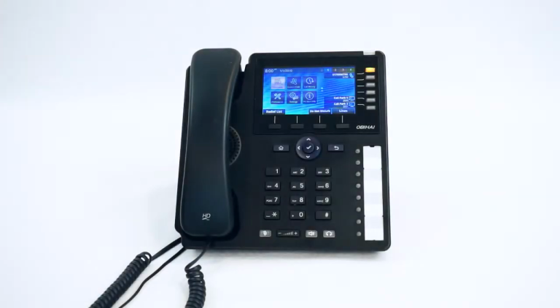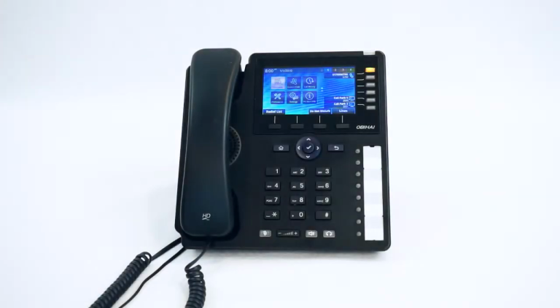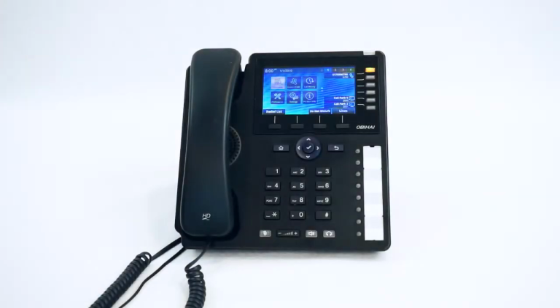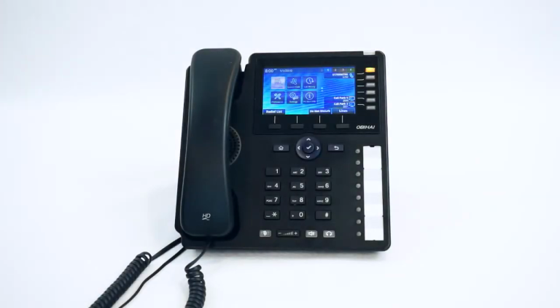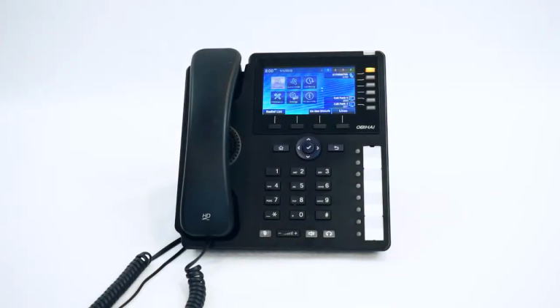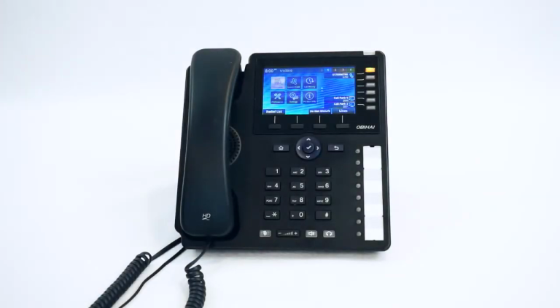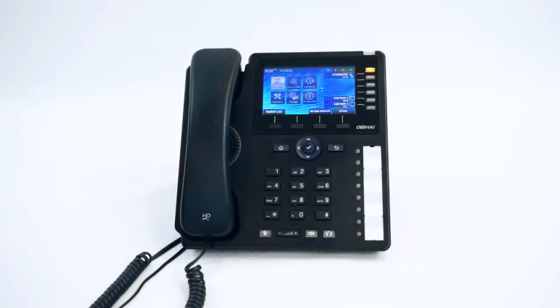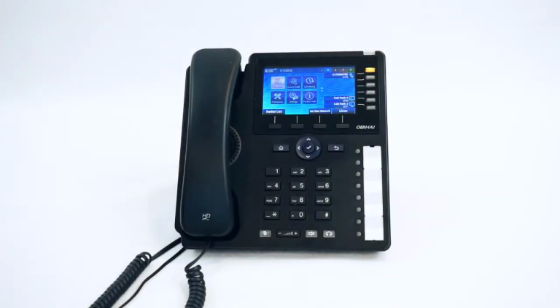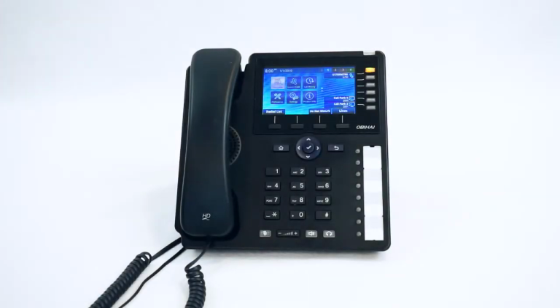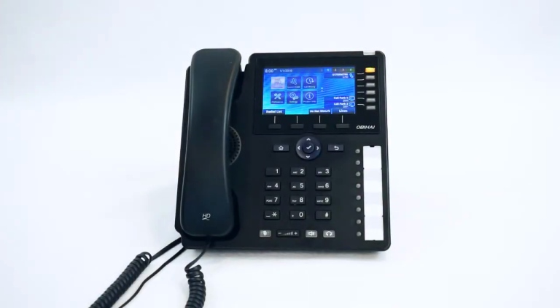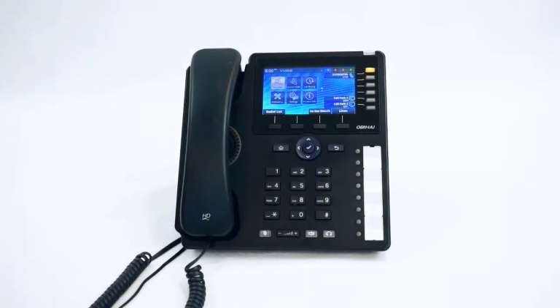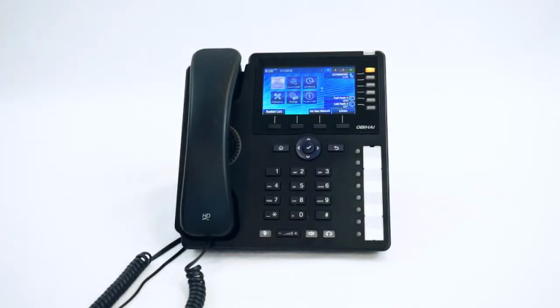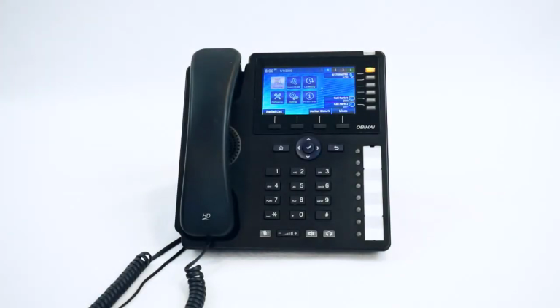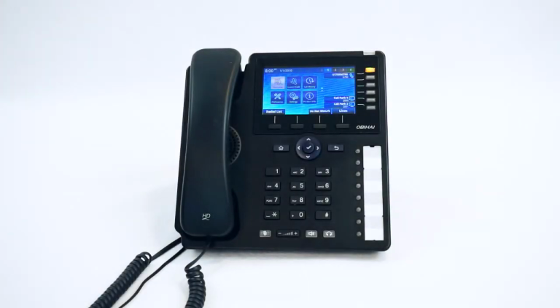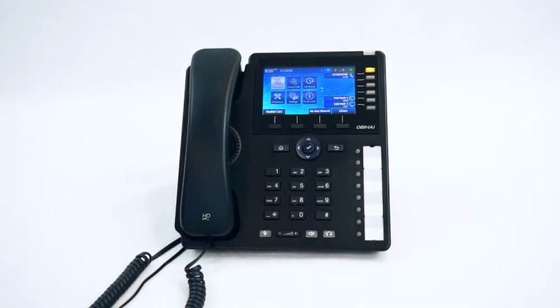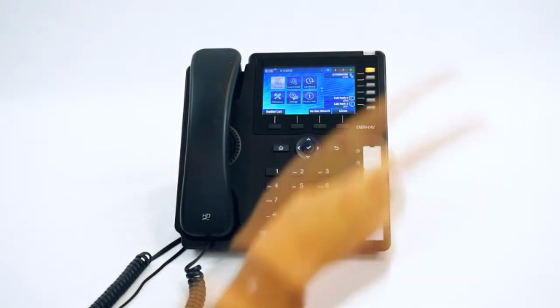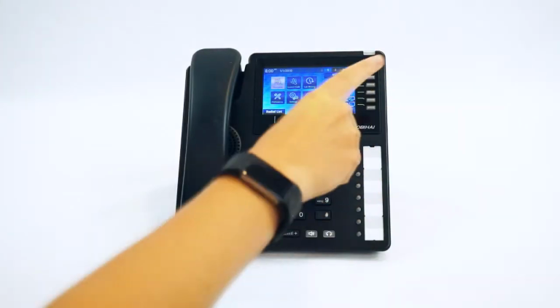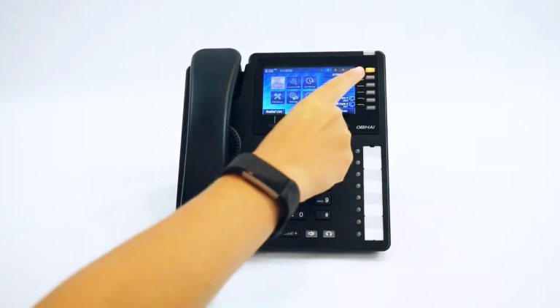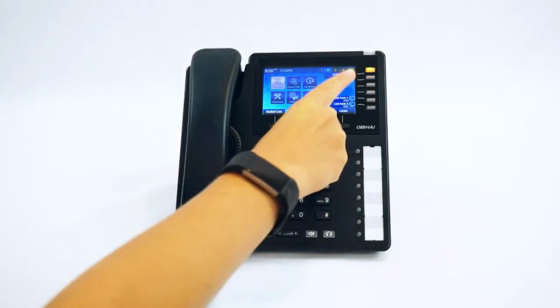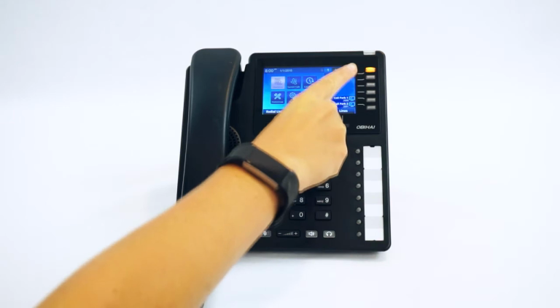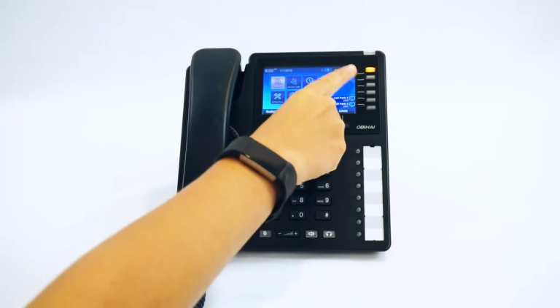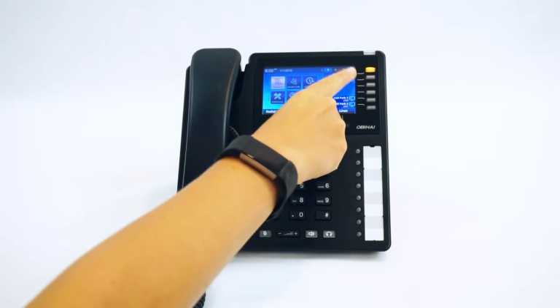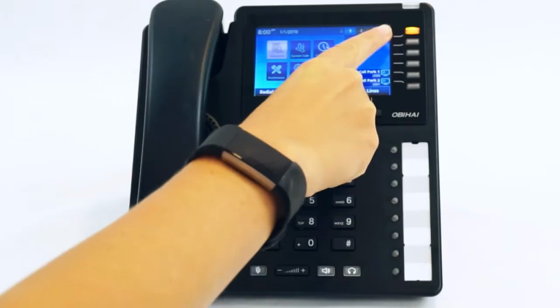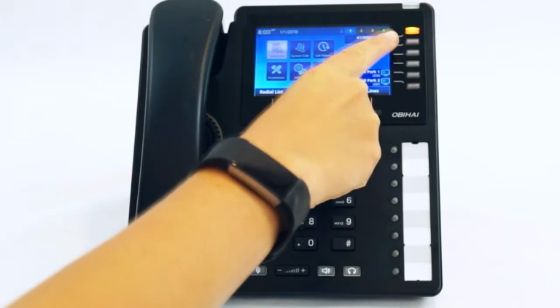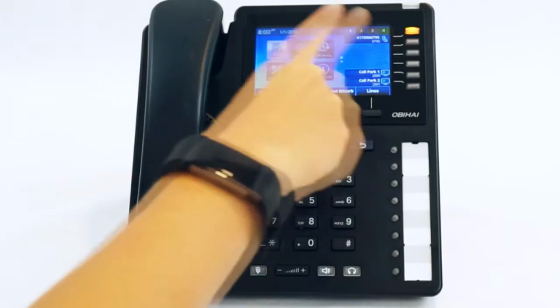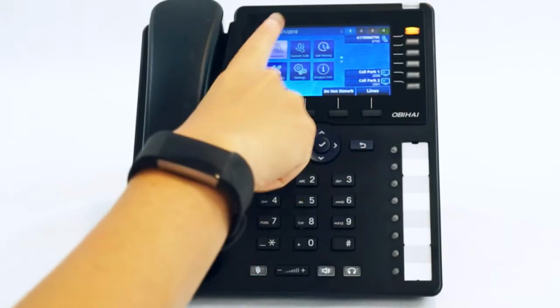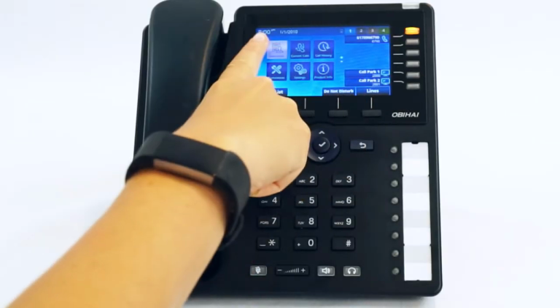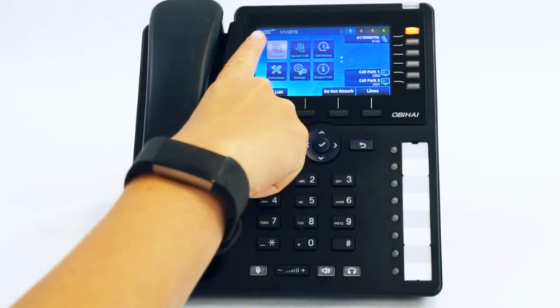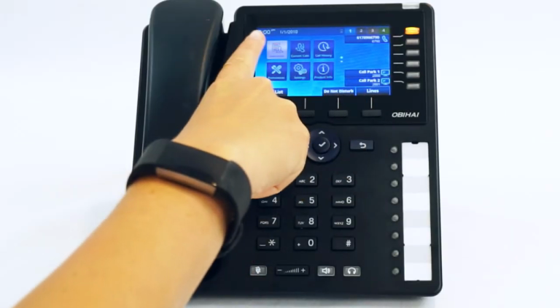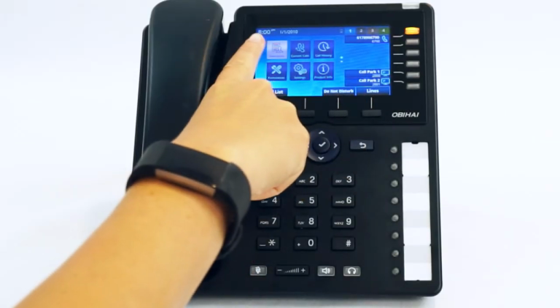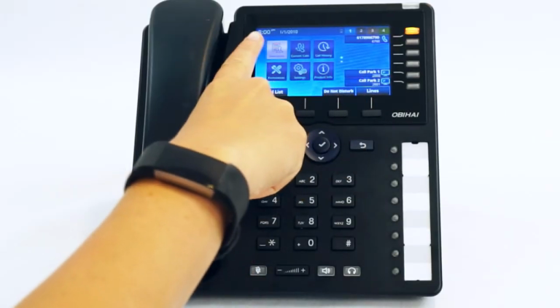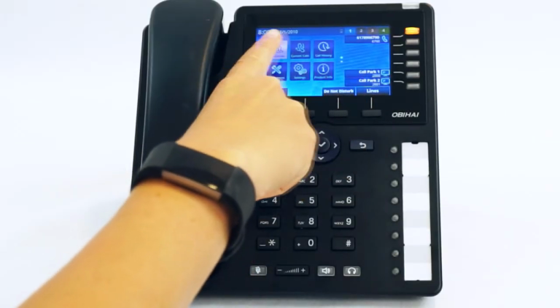When your phone is offline, you will see the glowing orange line indicator light and the time and date will be out of sync.